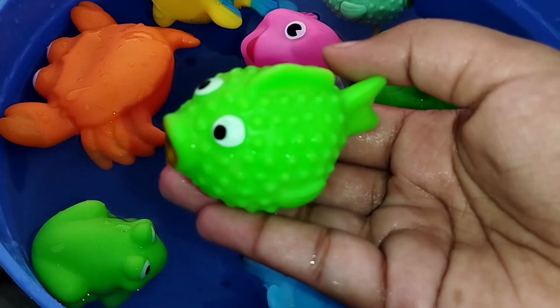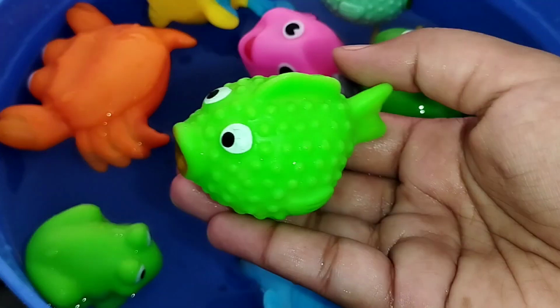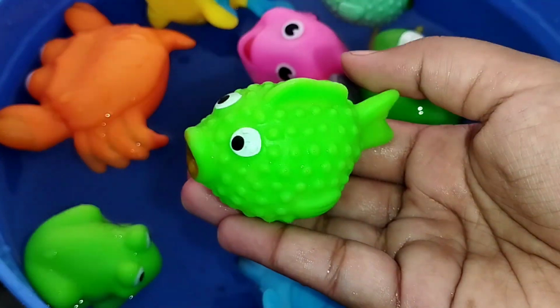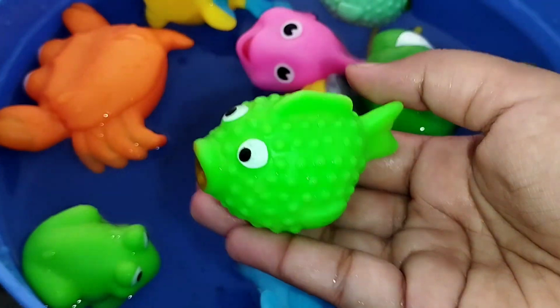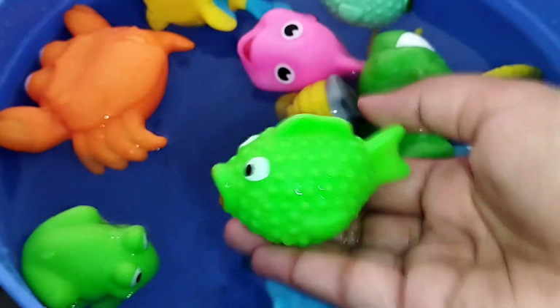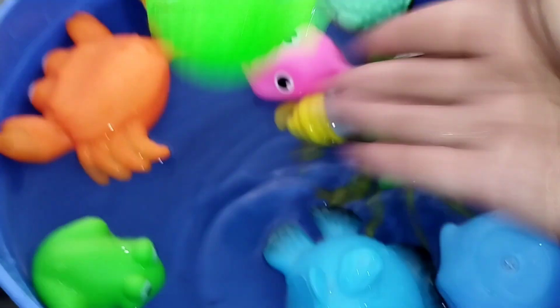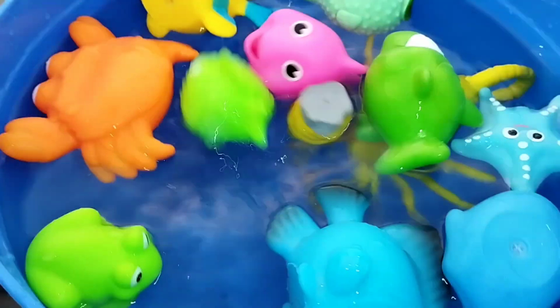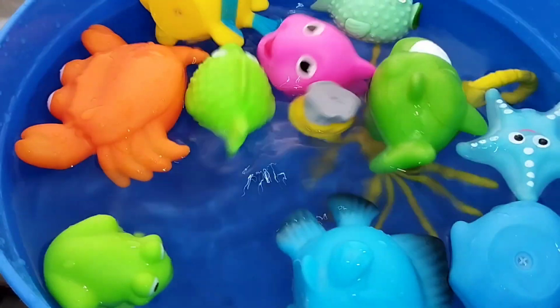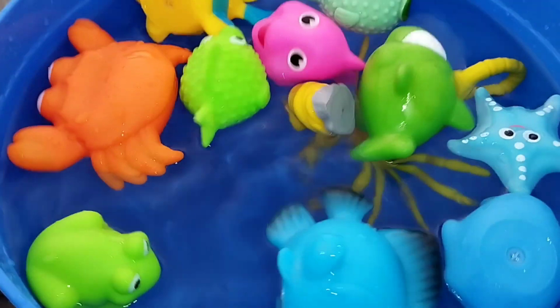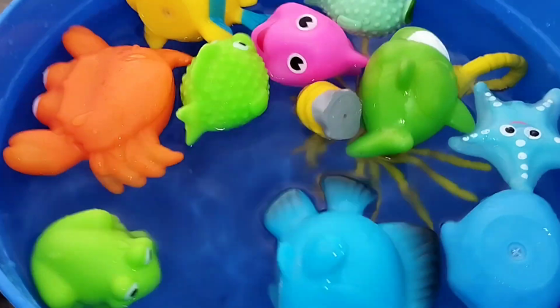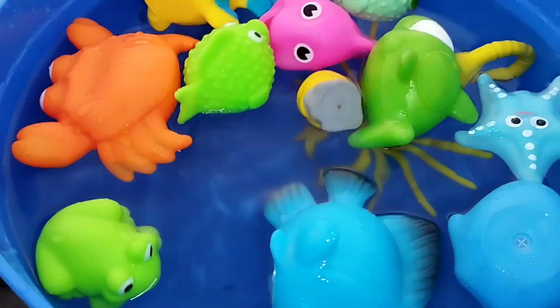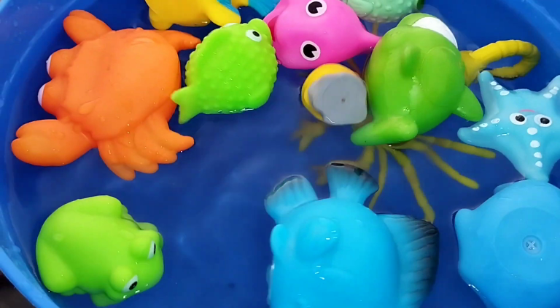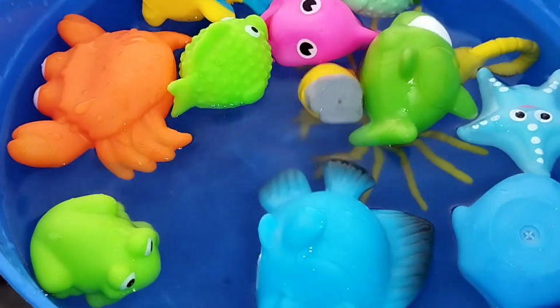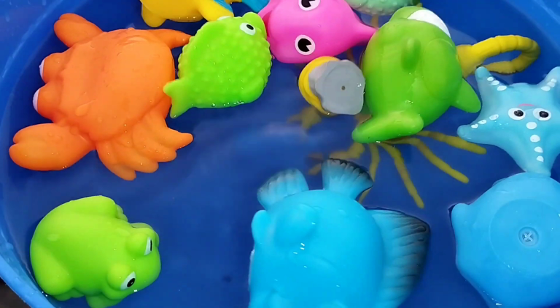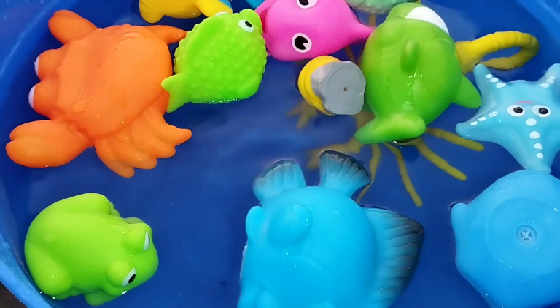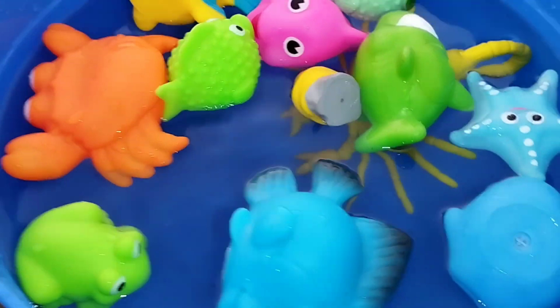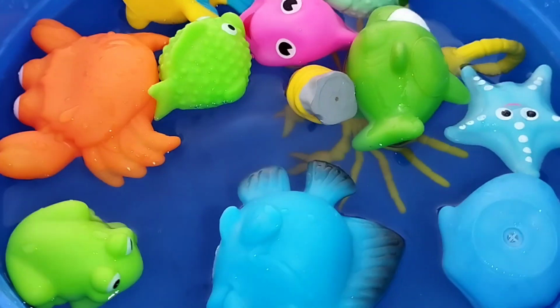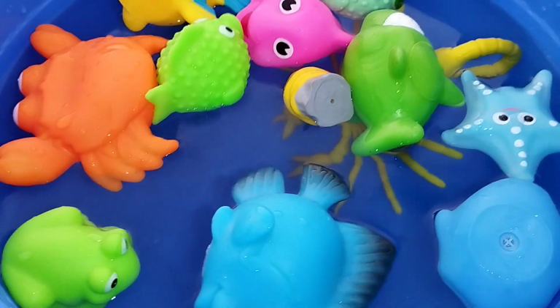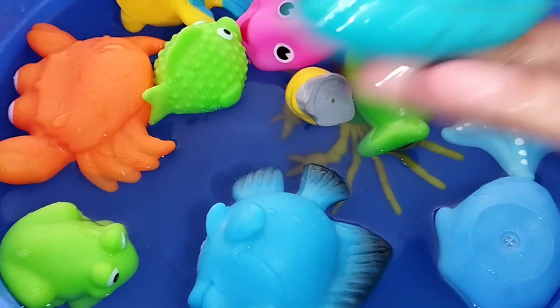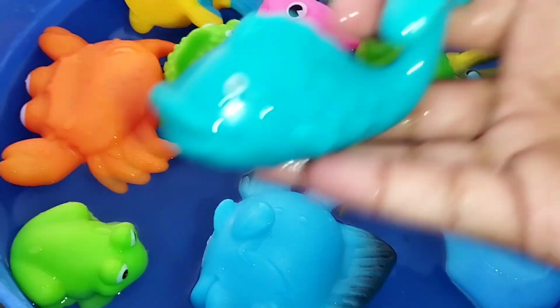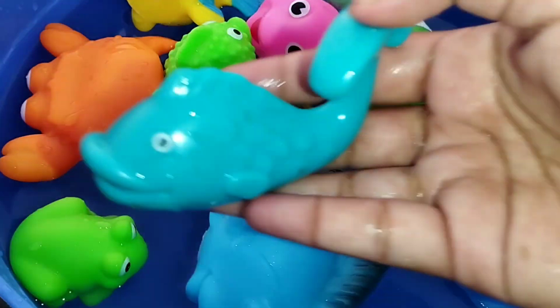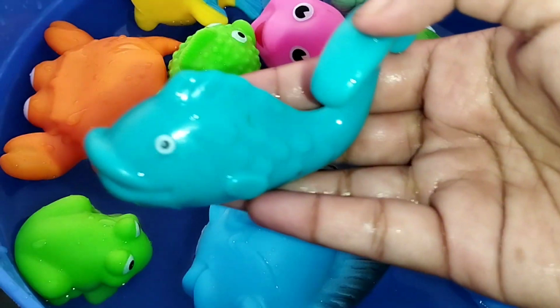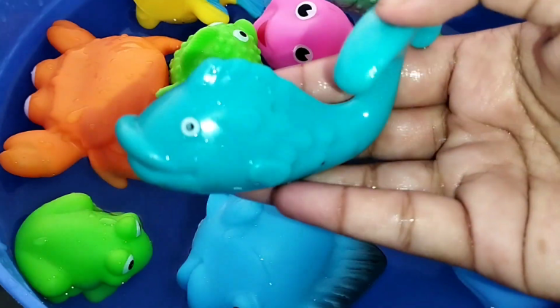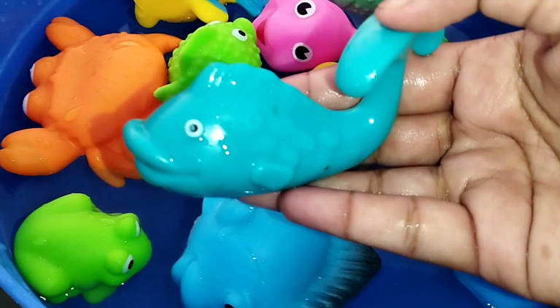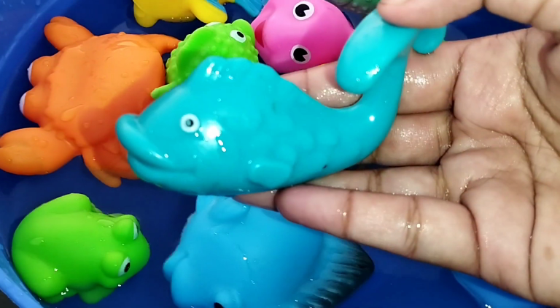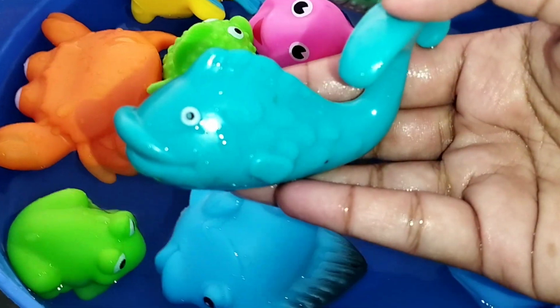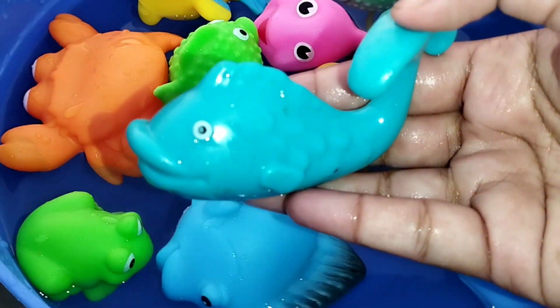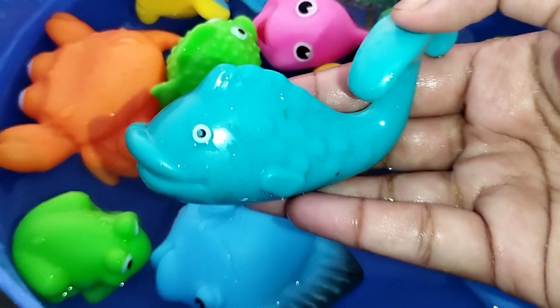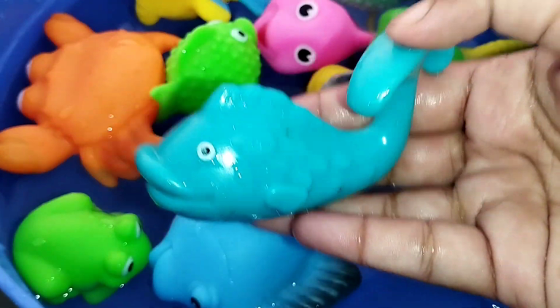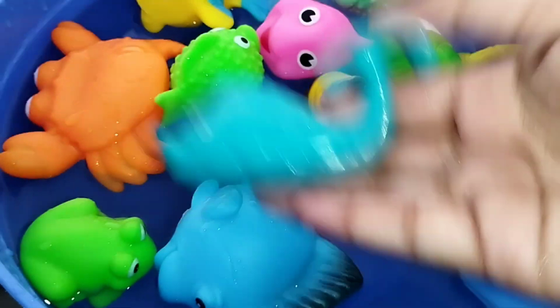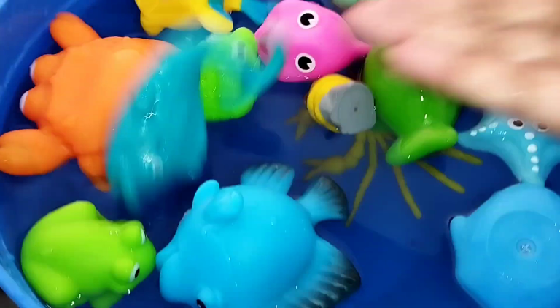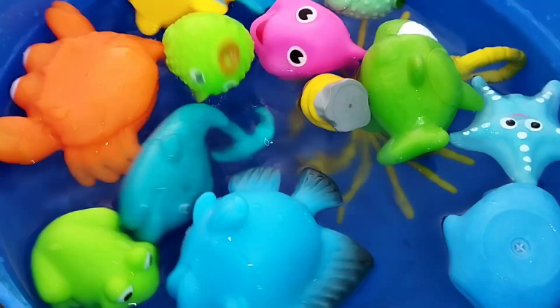A parrotfish. The next one is a blue whale.